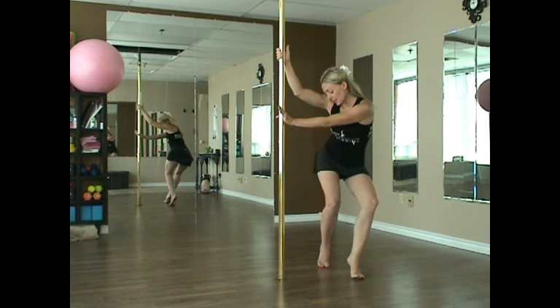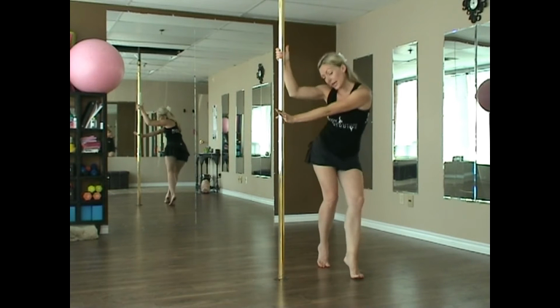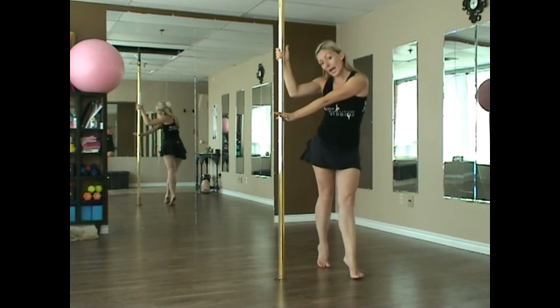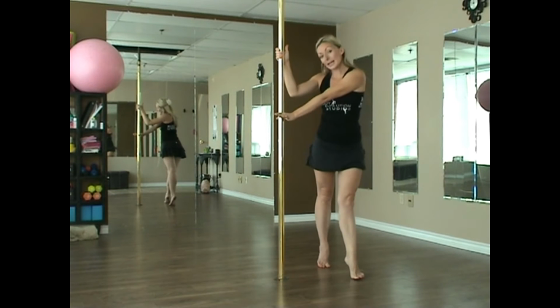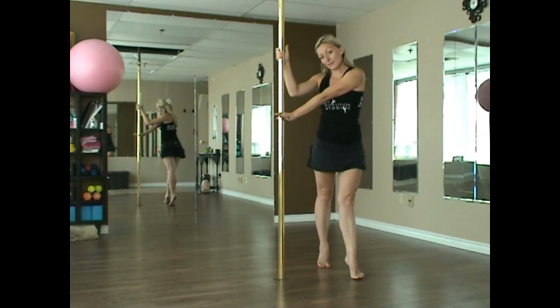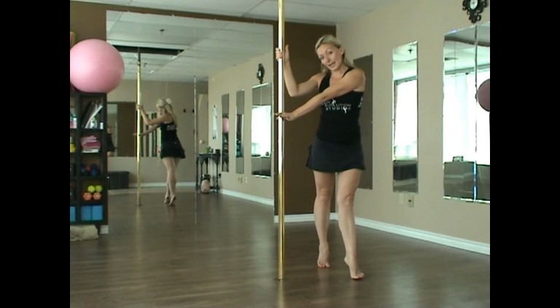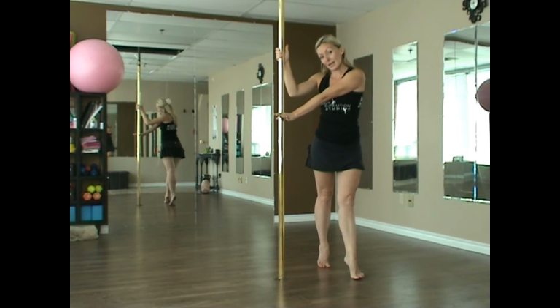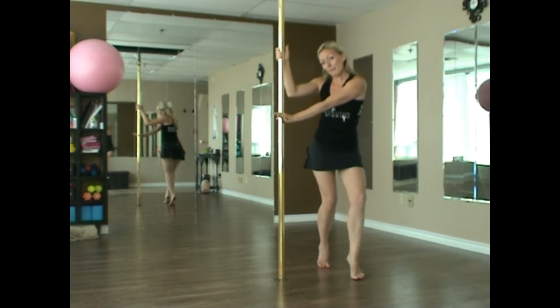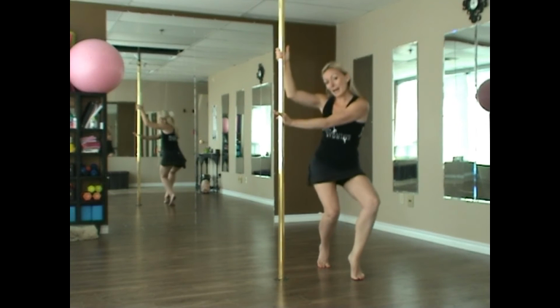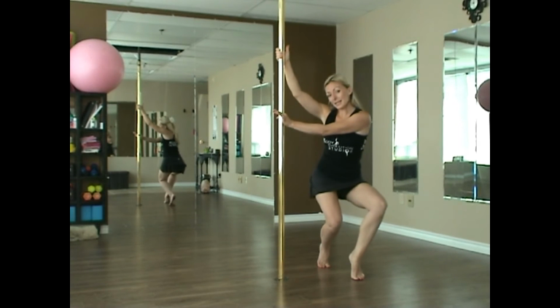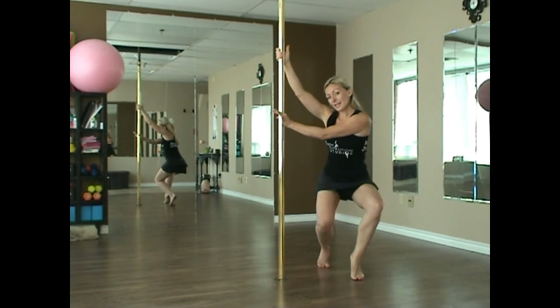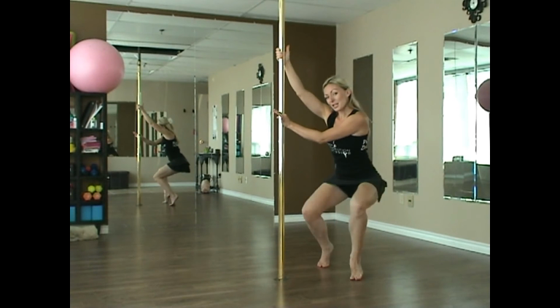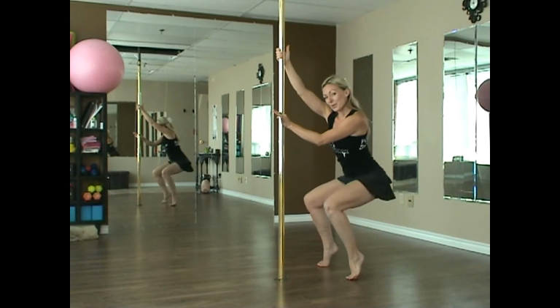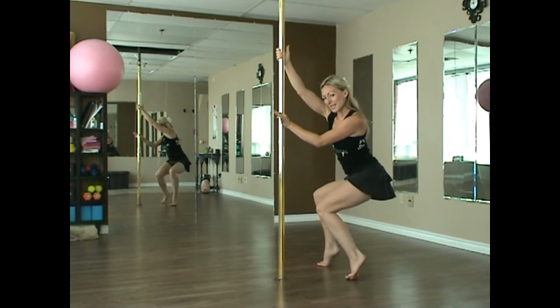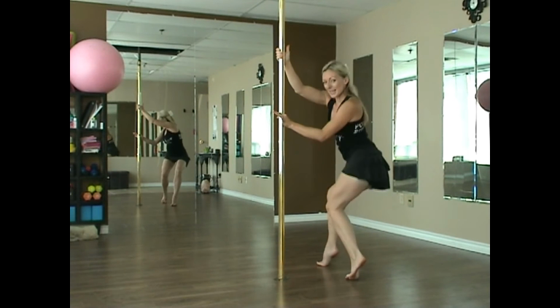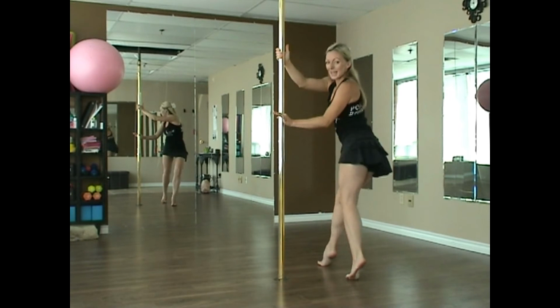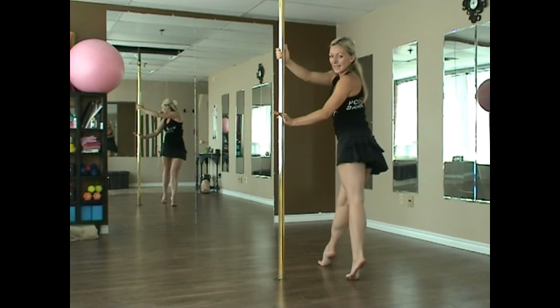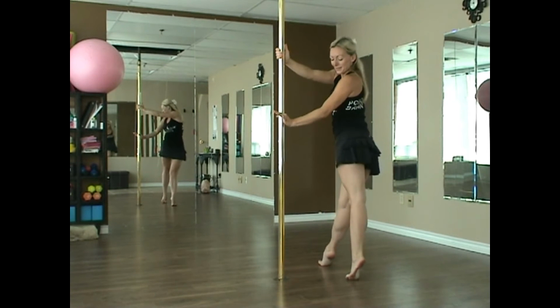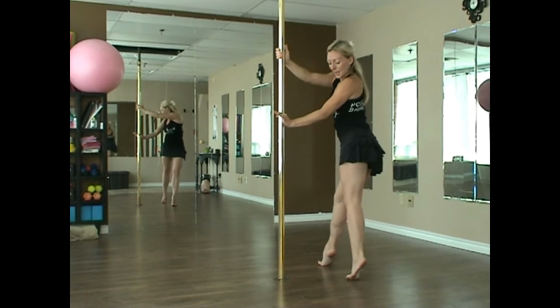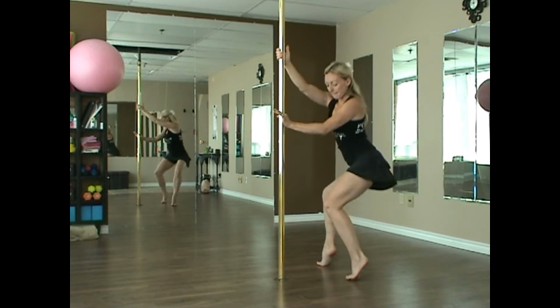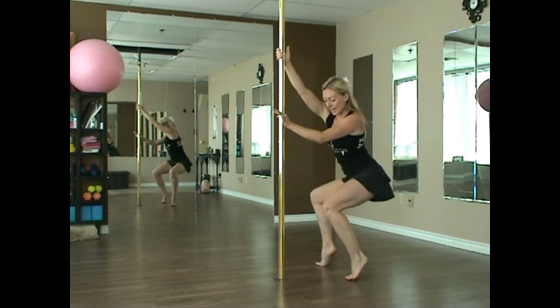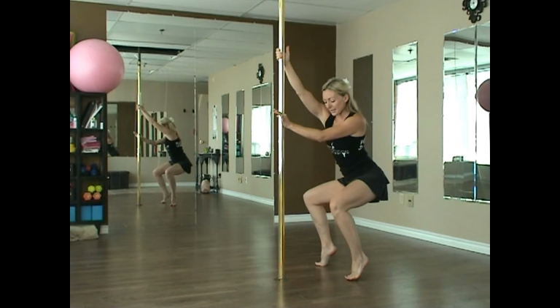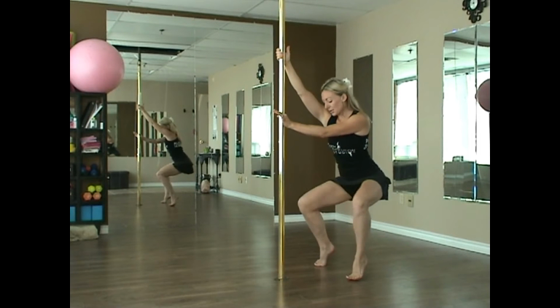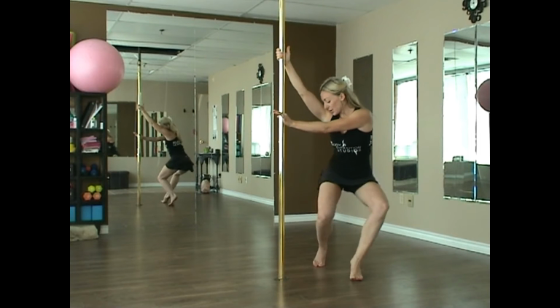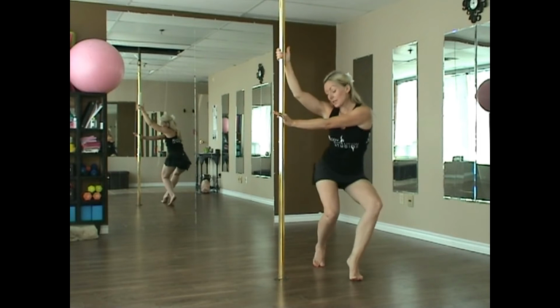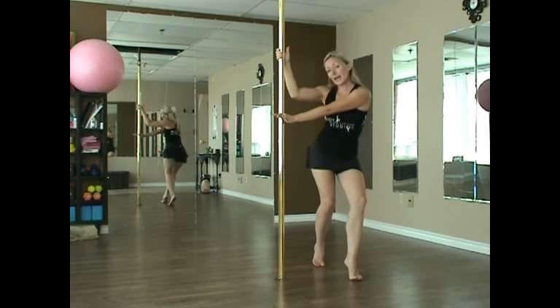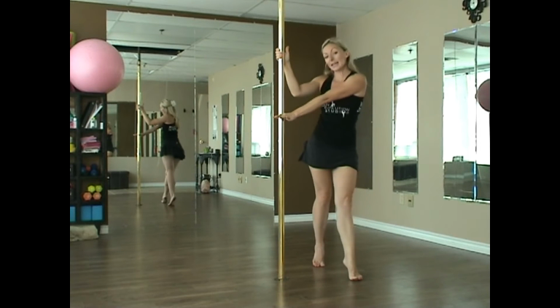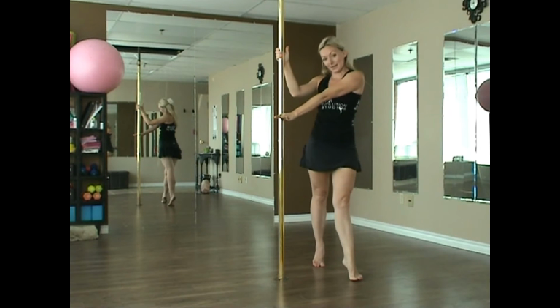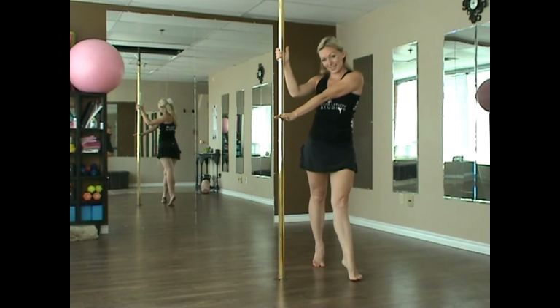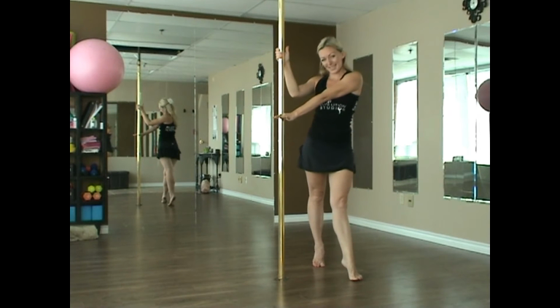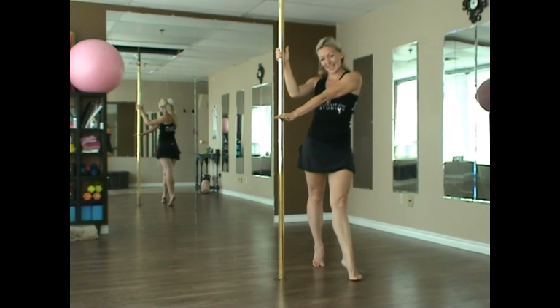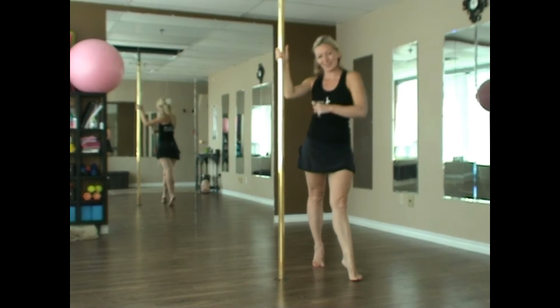Transferring and lifting. Bend, transfer and lift. Bend, transfer and lift. Just like so.